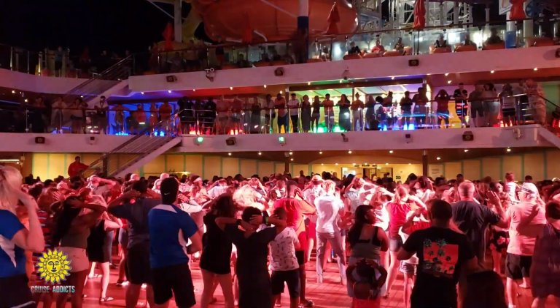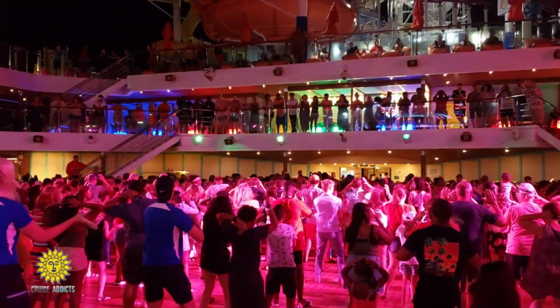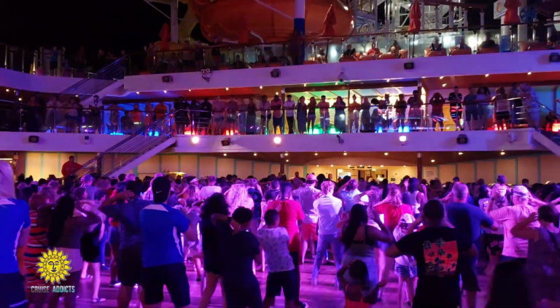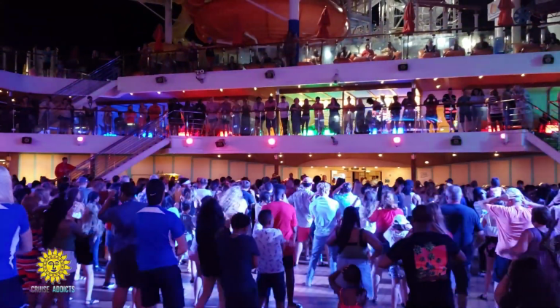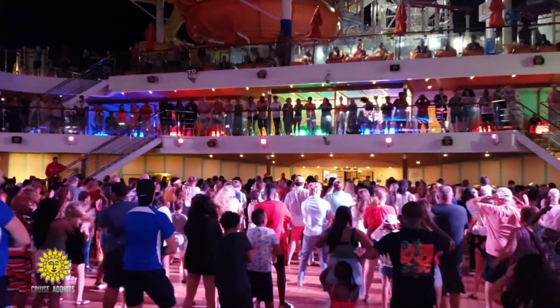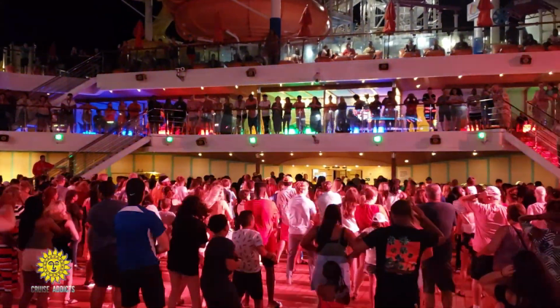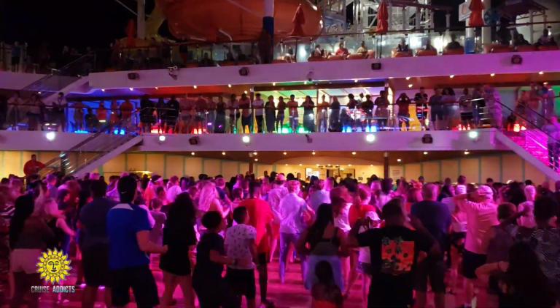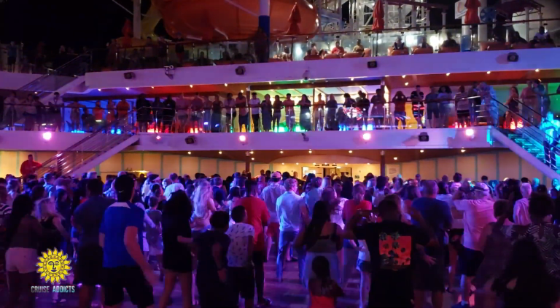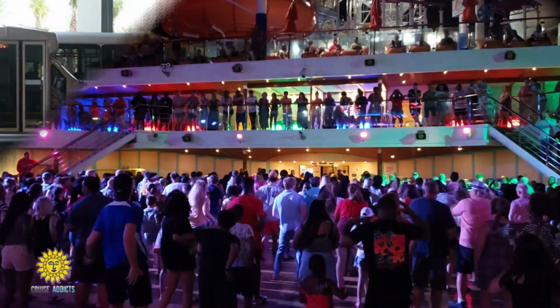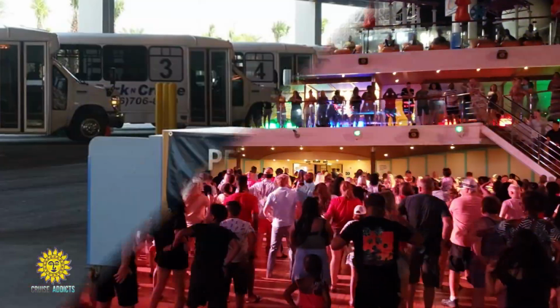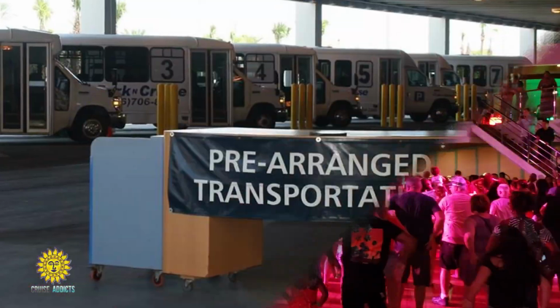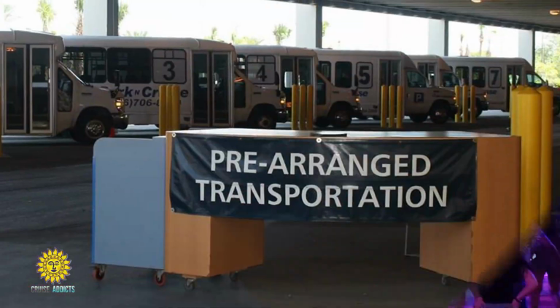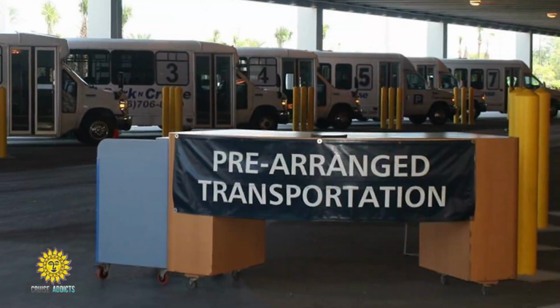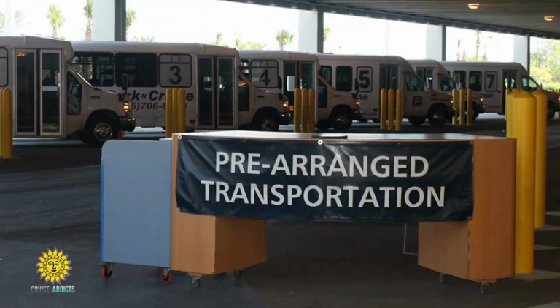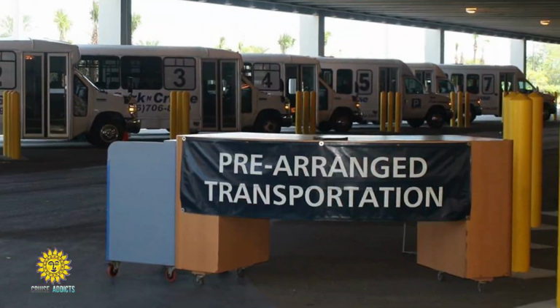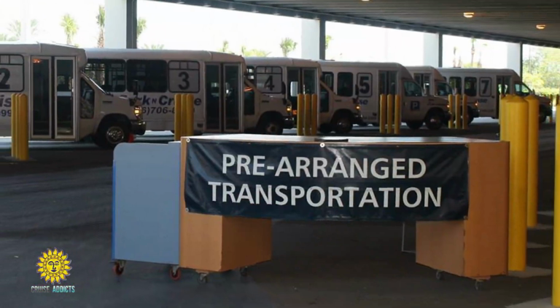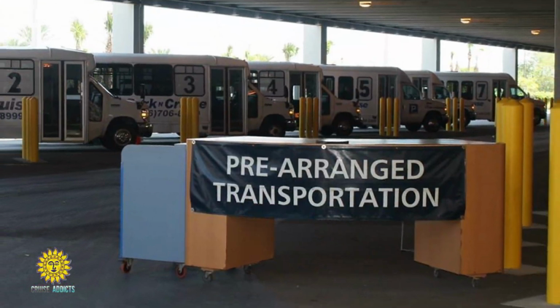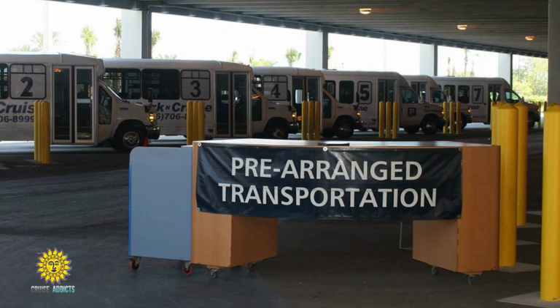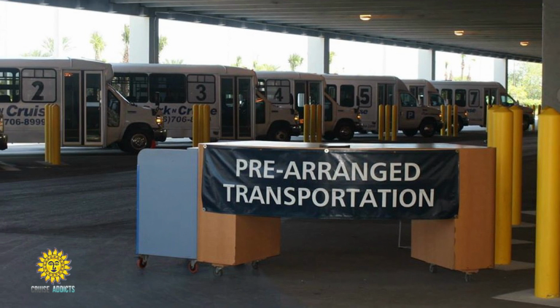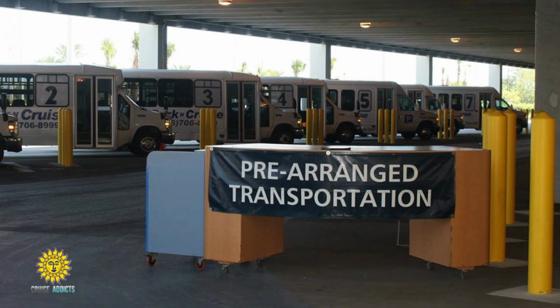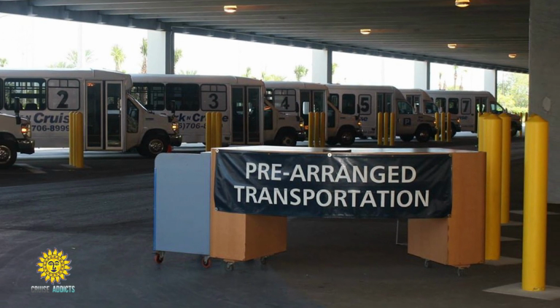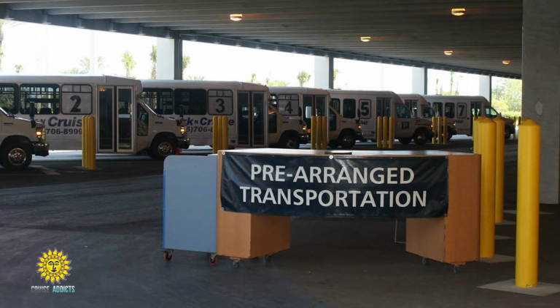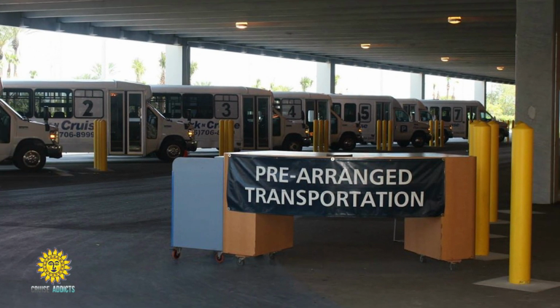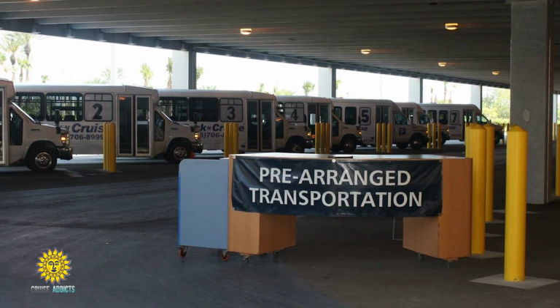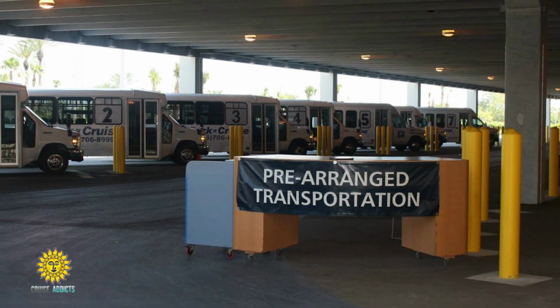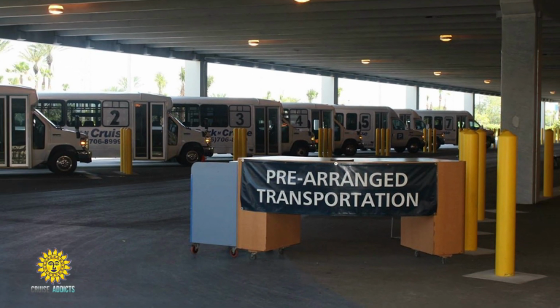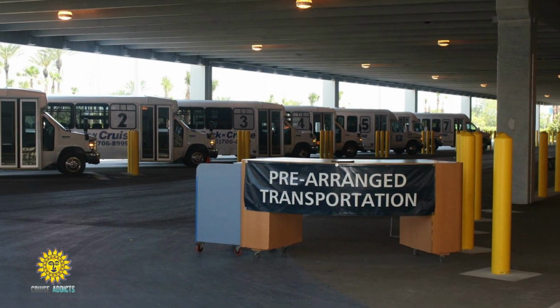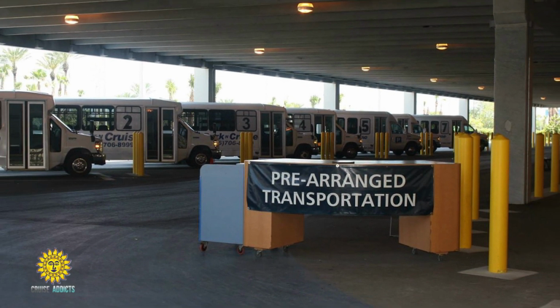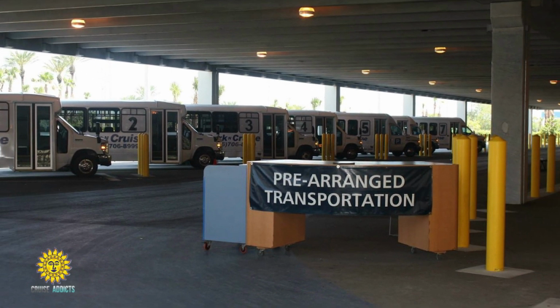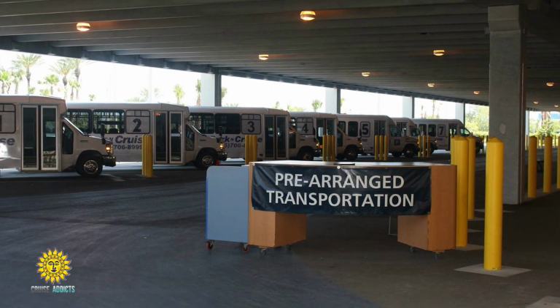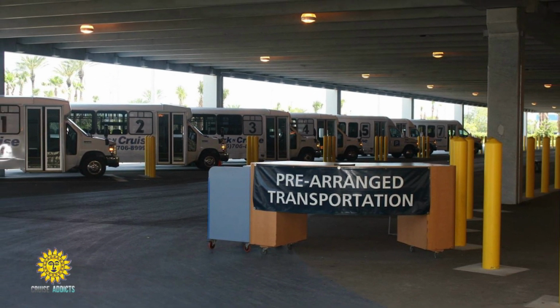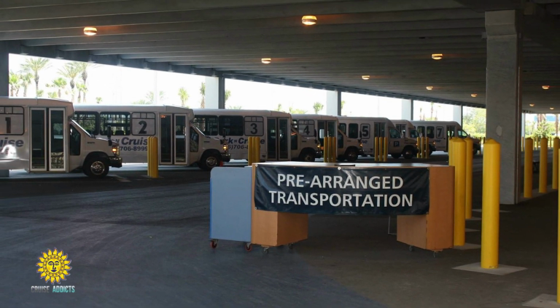When your cruise is over, Park & Cruise will be waiting for you to take you back to your car. They'll load your bags and get you back as quick as one, two, three.